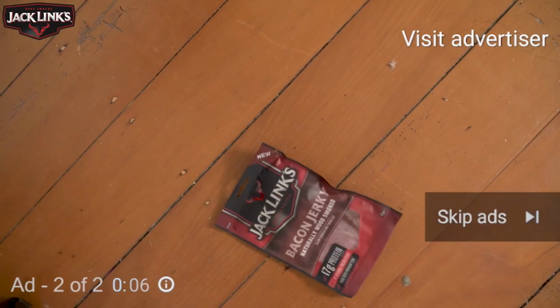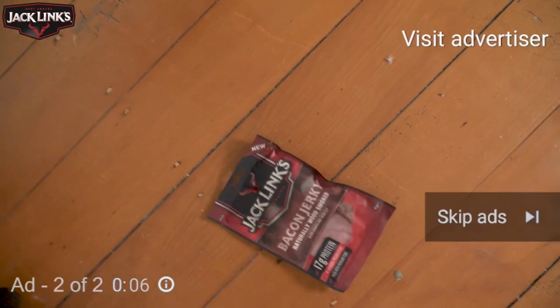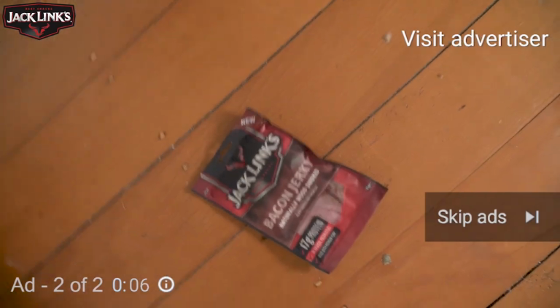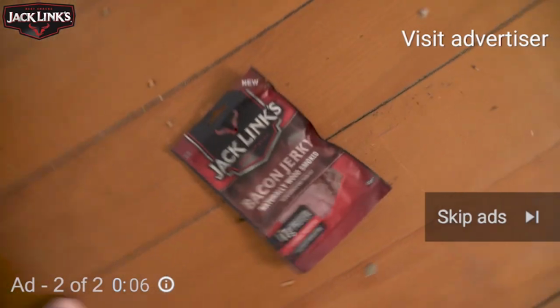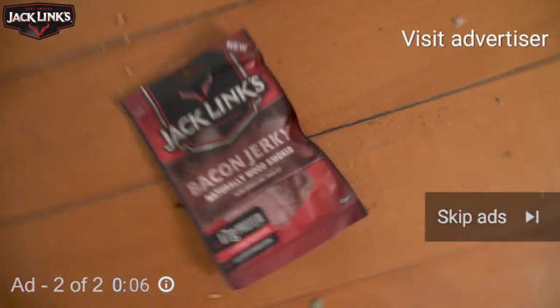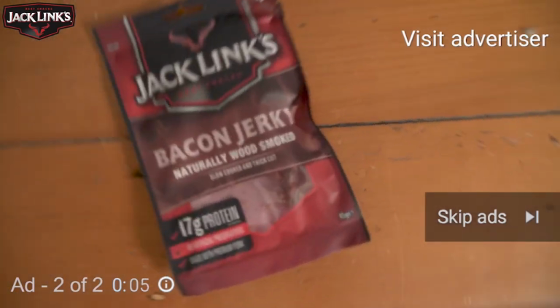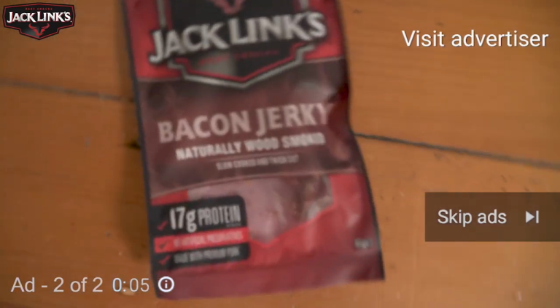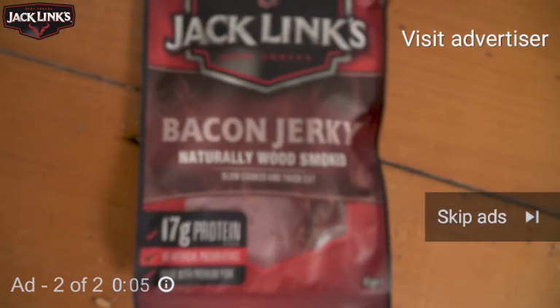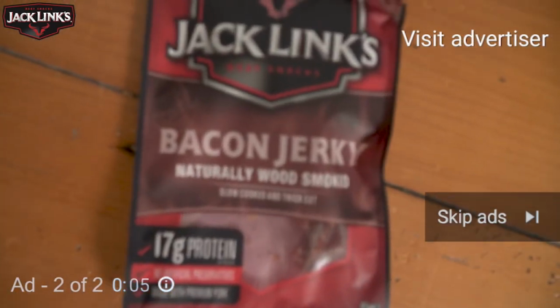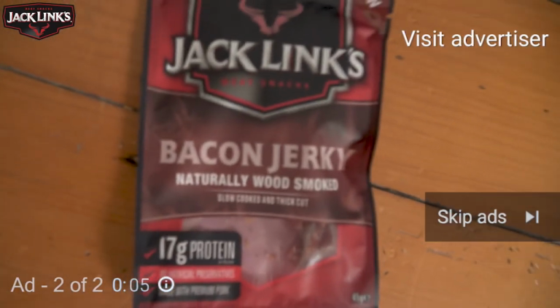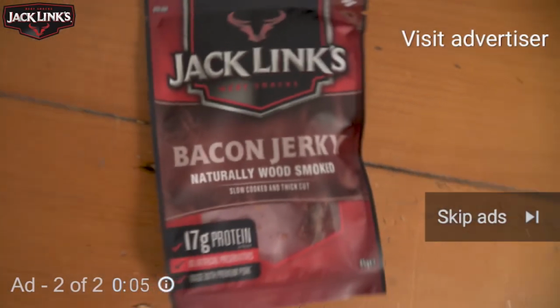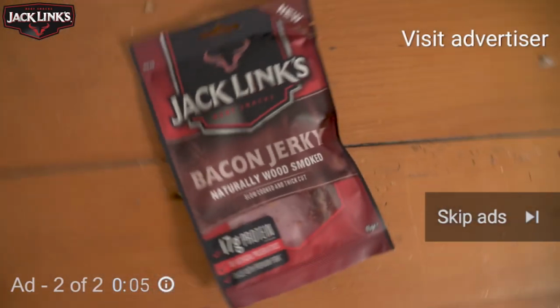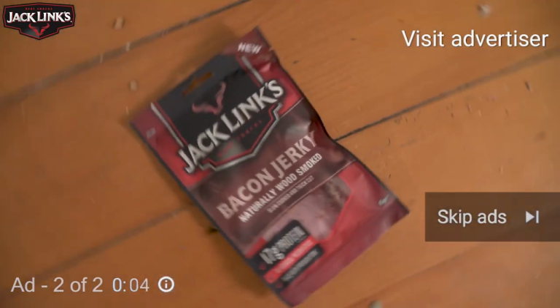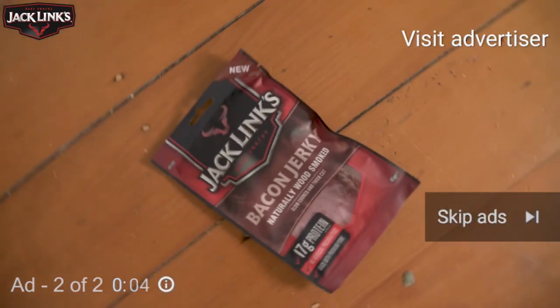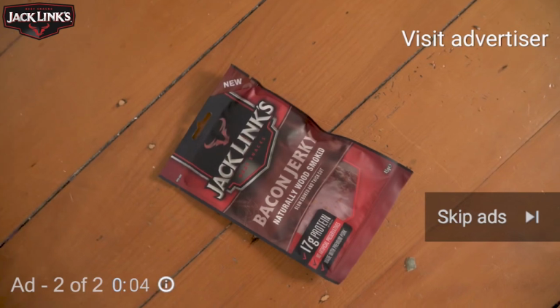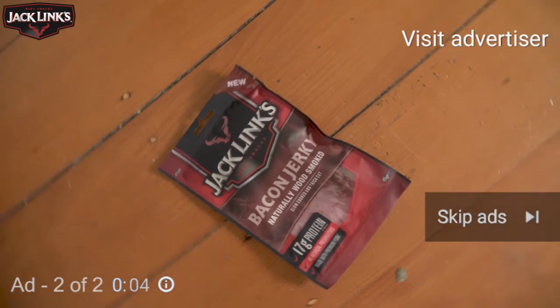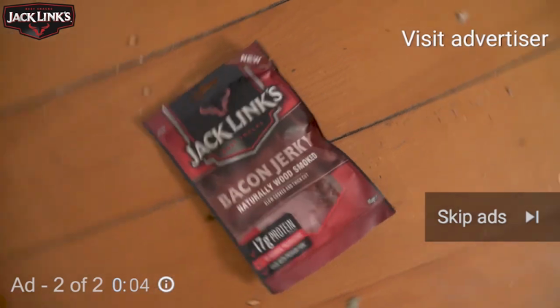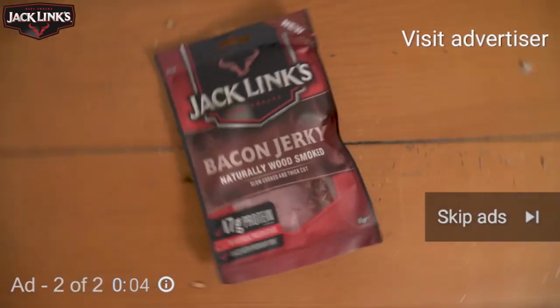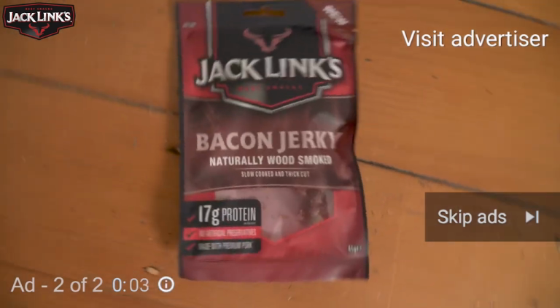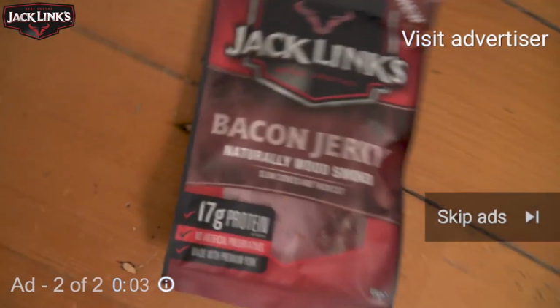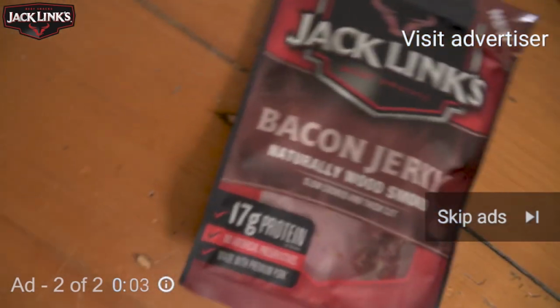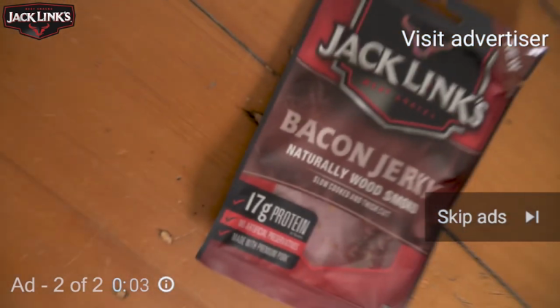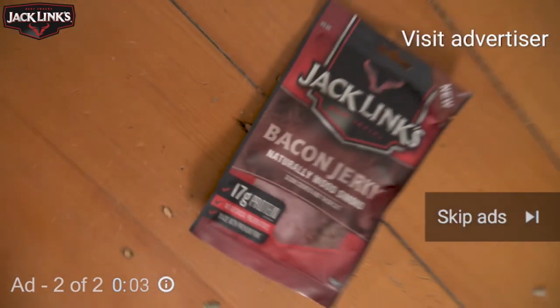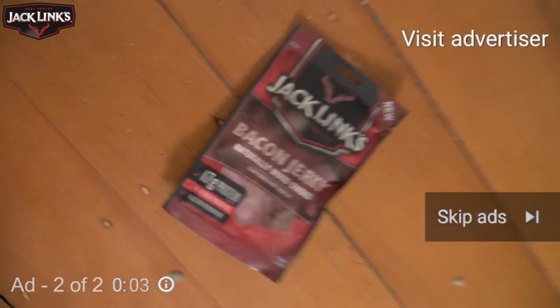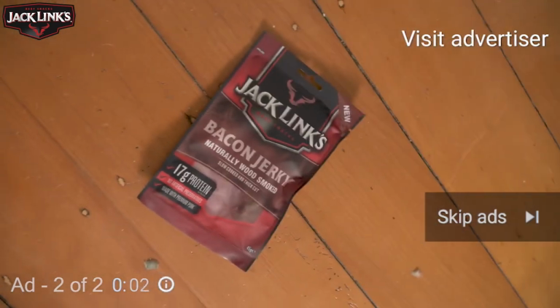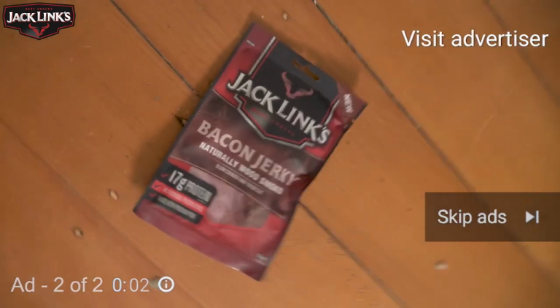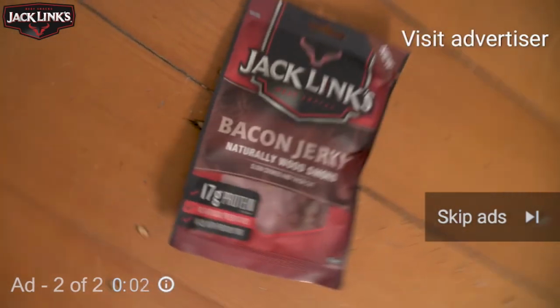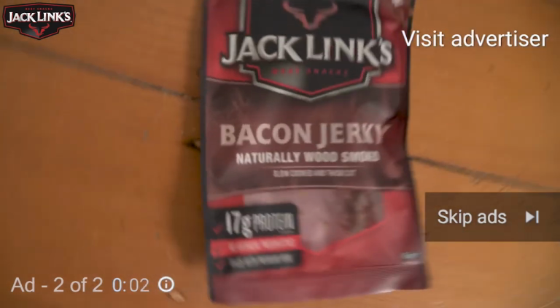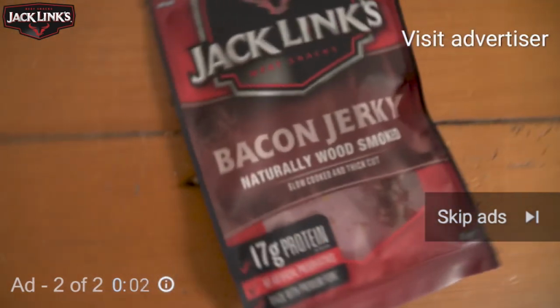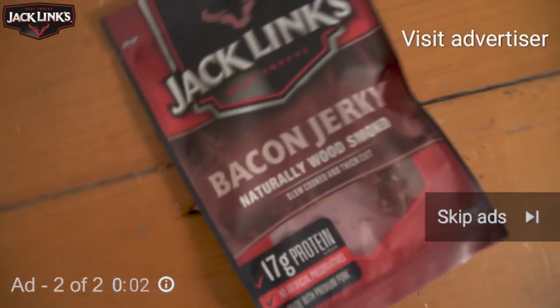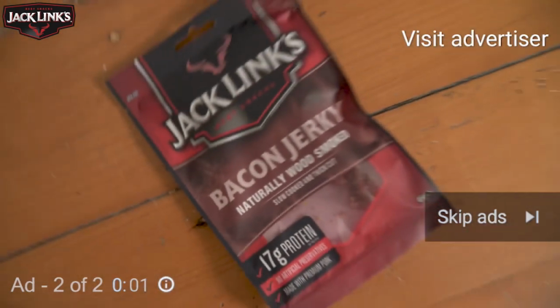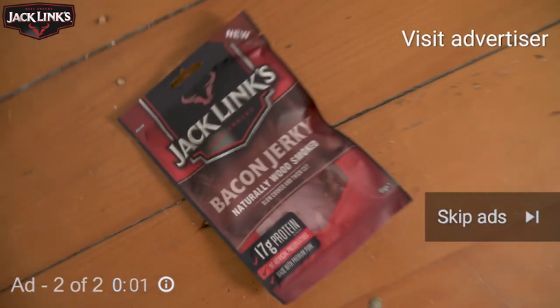Jack Link's Bacon Jerky. This is the only idea I could come up with to promote this in the vlog.